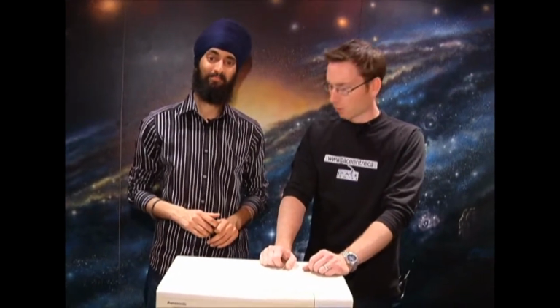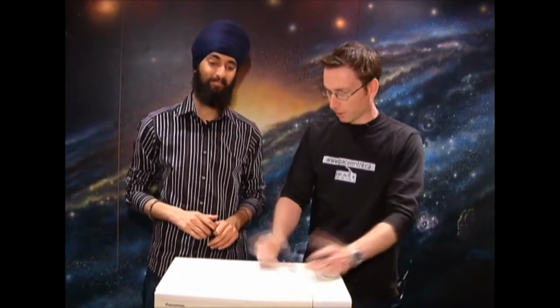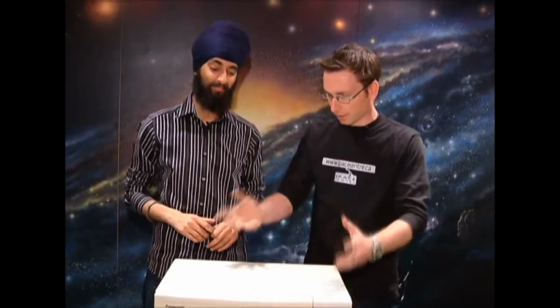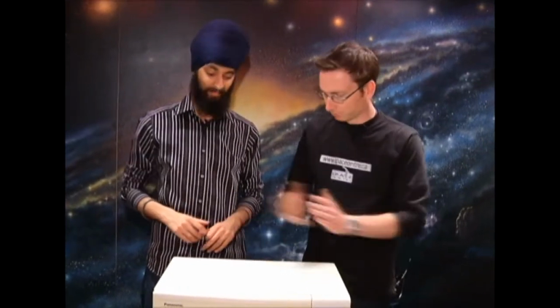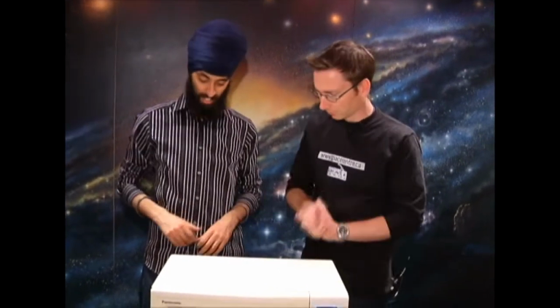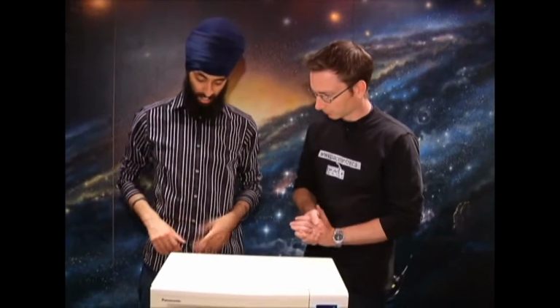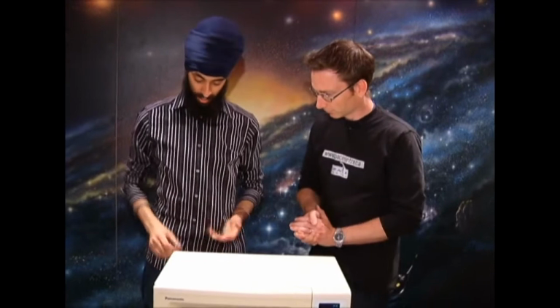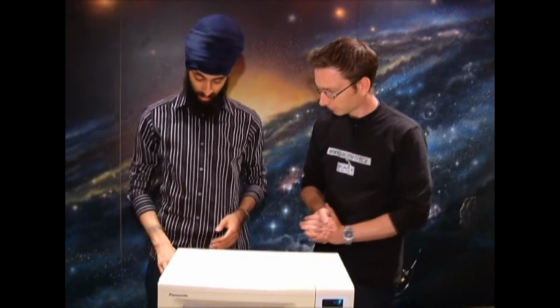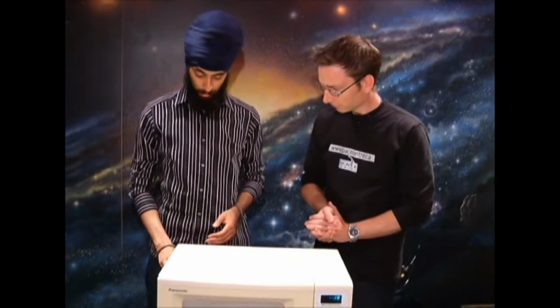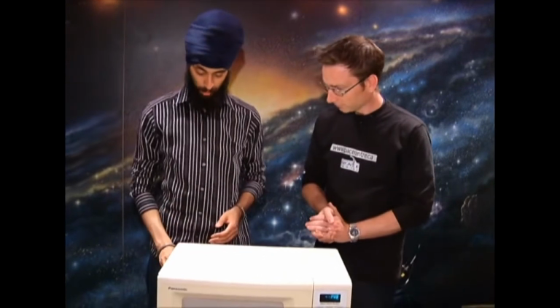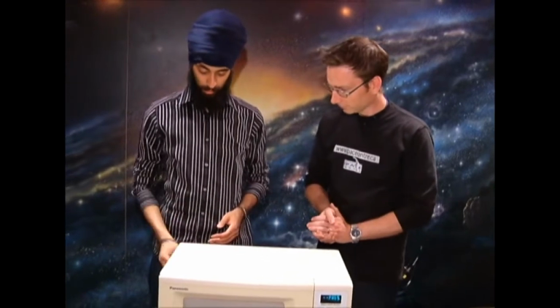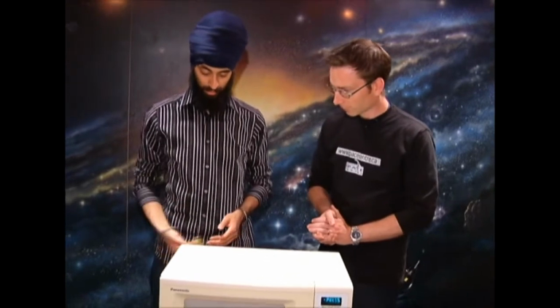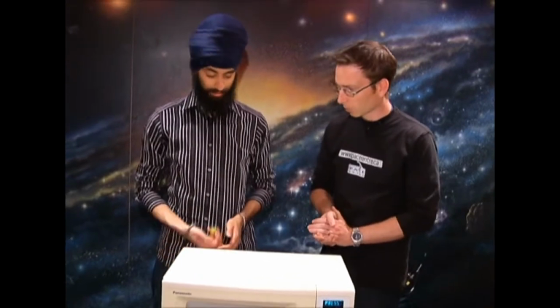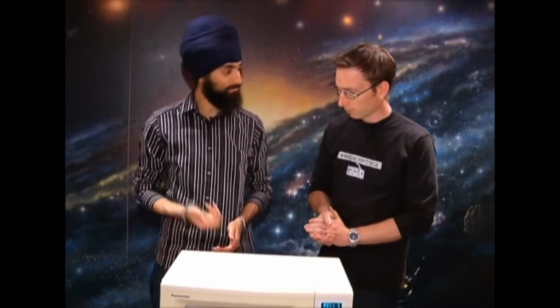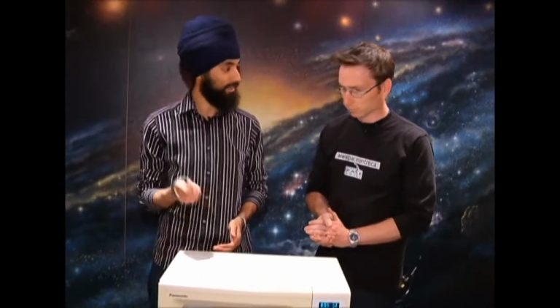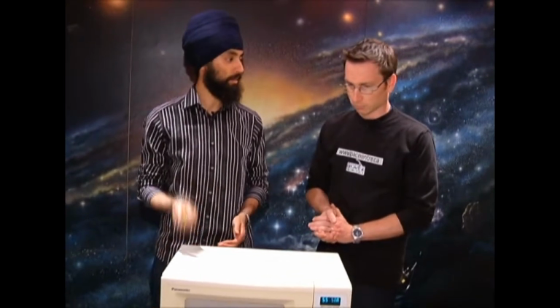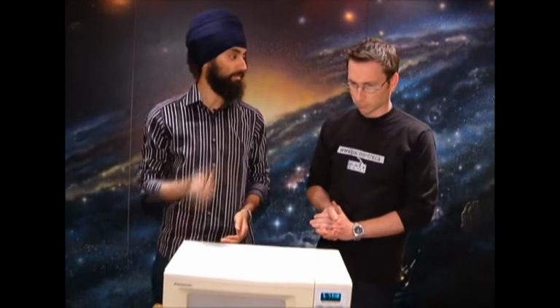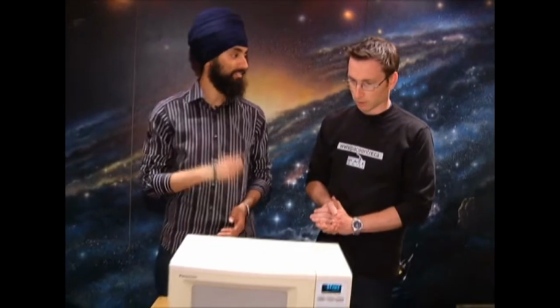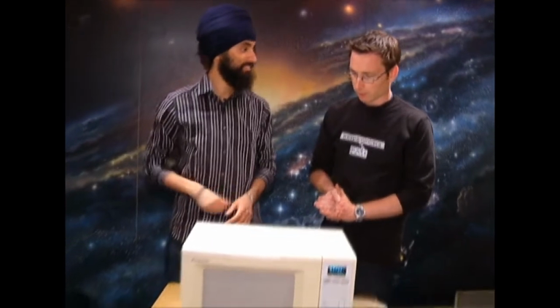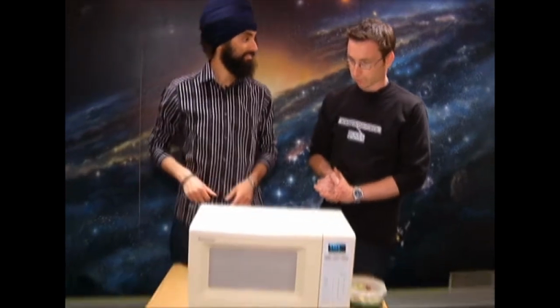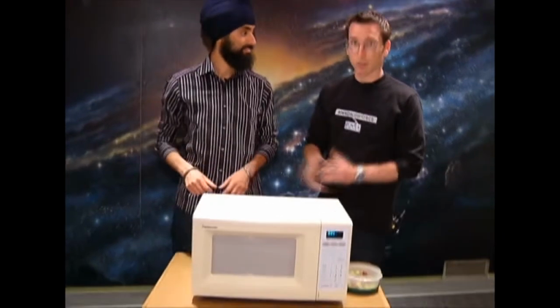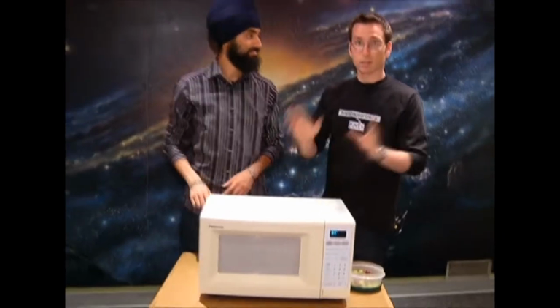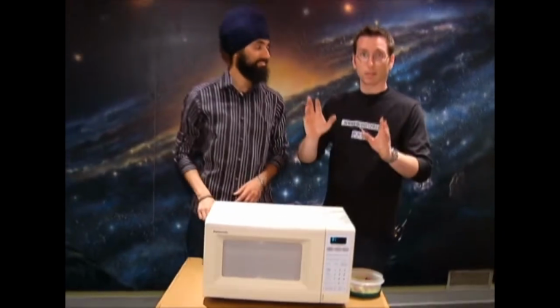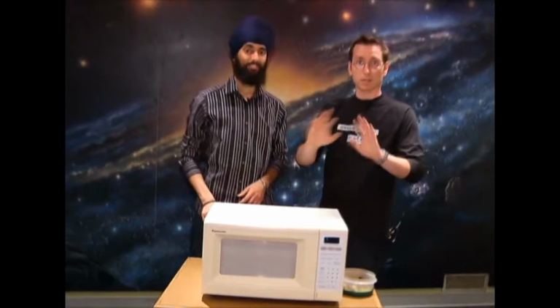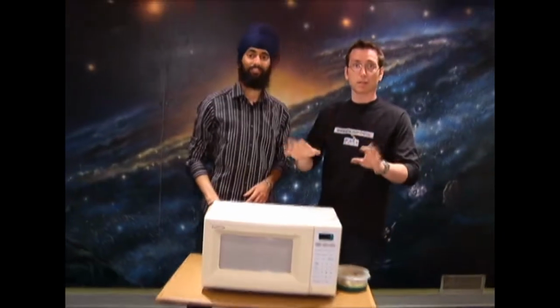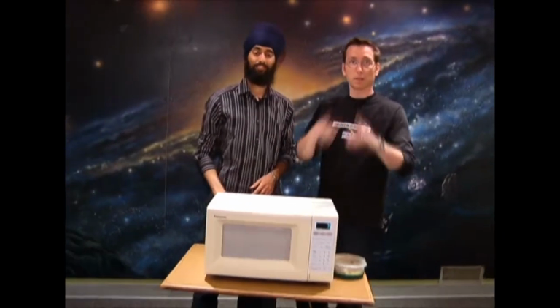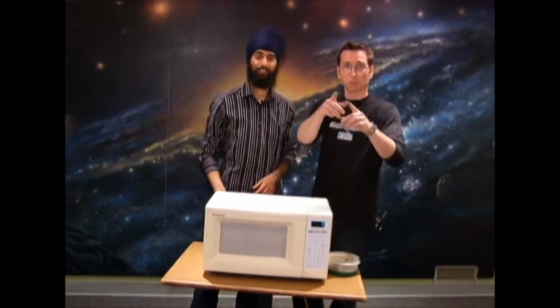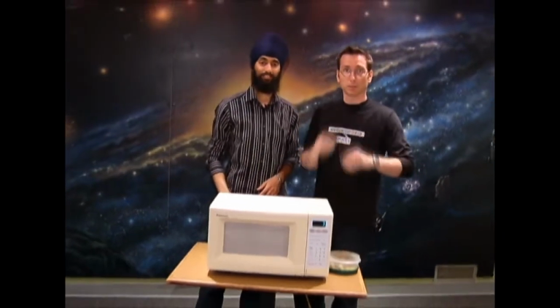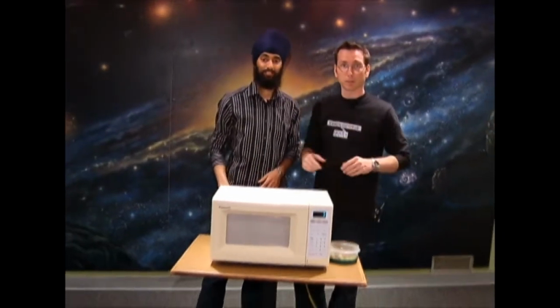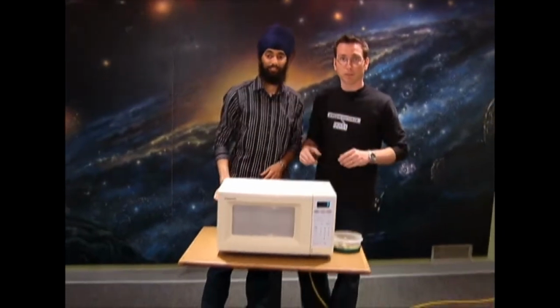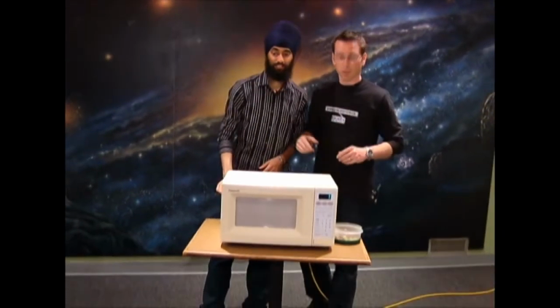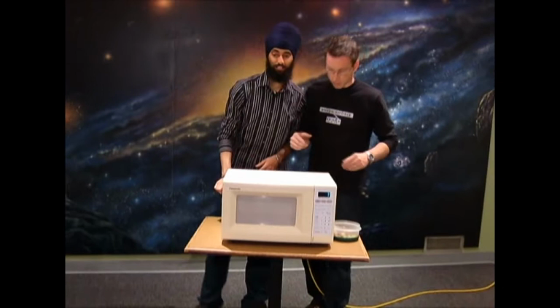All right, so what do we need? Just a couple of grapes and a microwave. Let's set this up and we'll be right back.